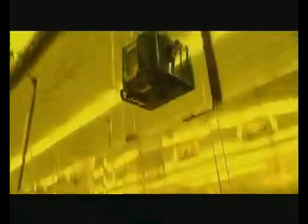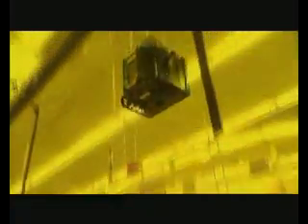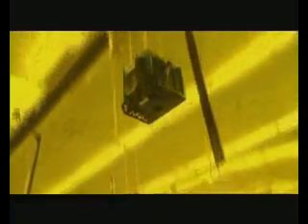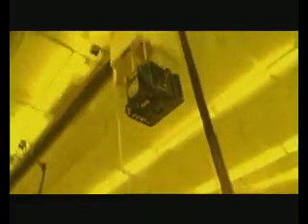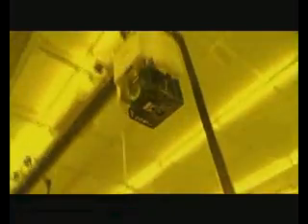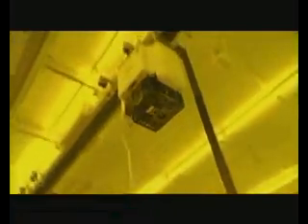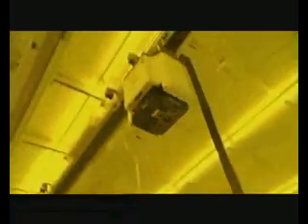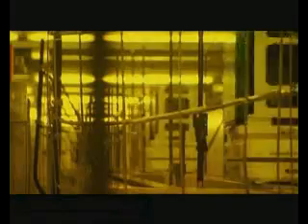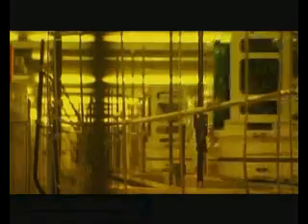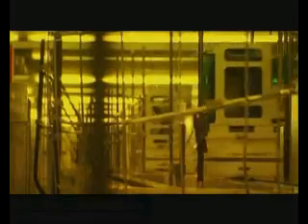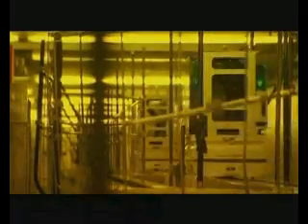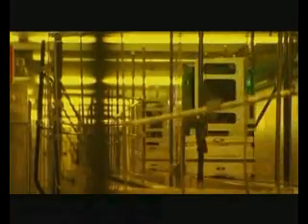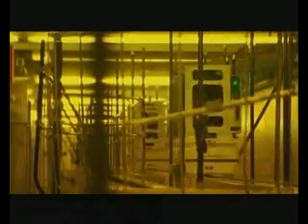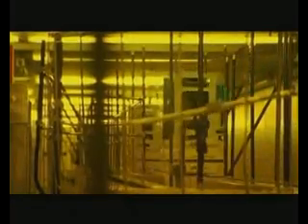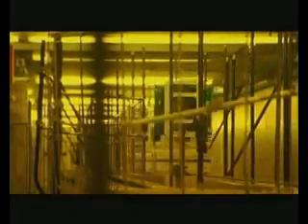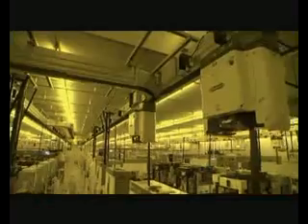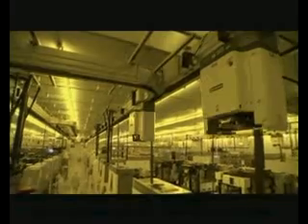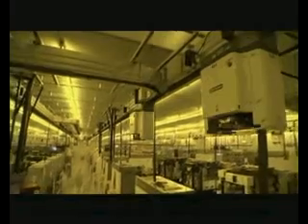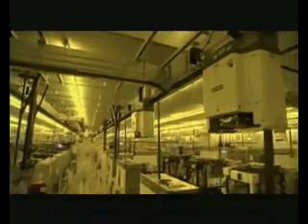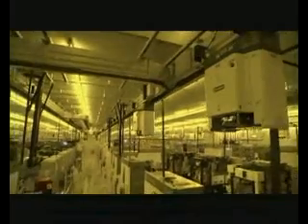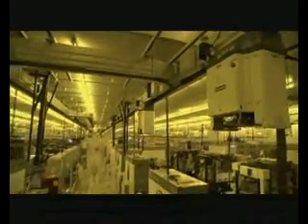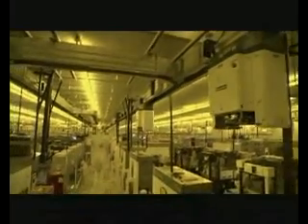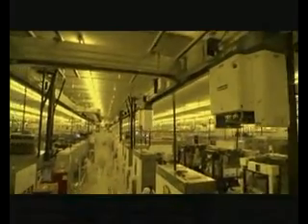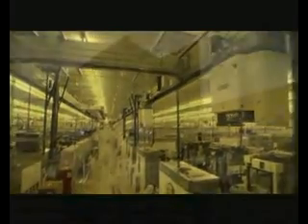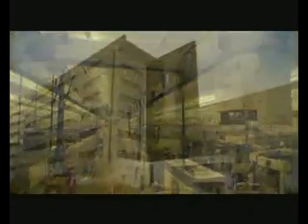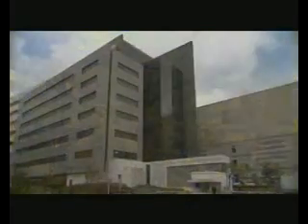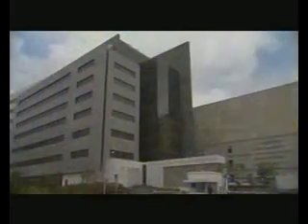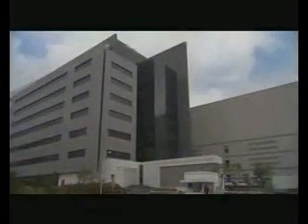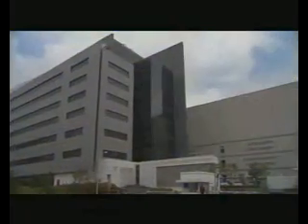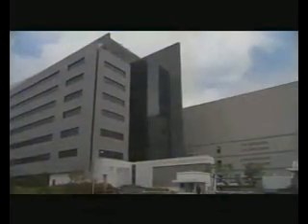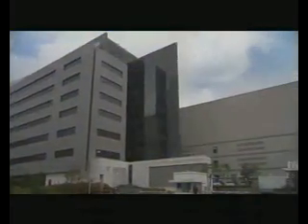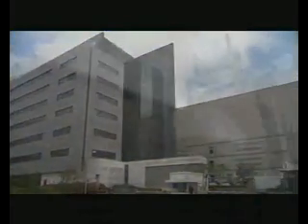This was an introduction to TSMC's fabs and manufacturing process. Thank you for watching this video.